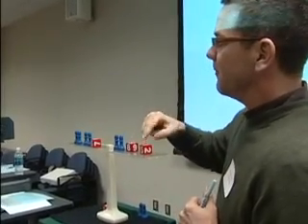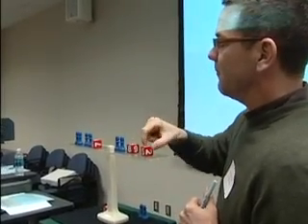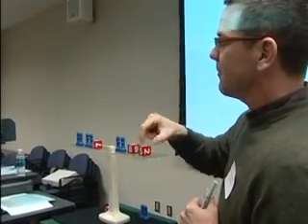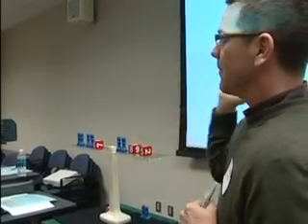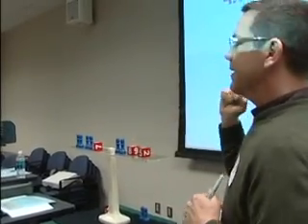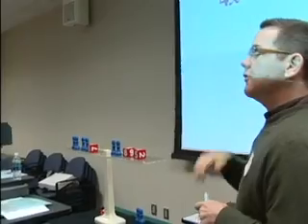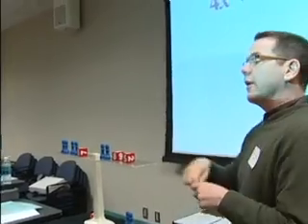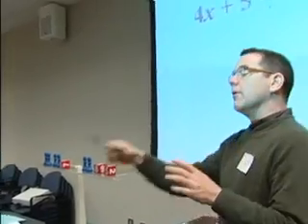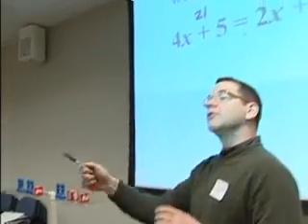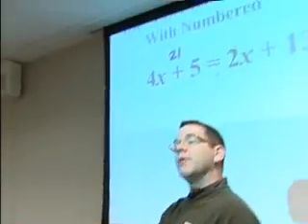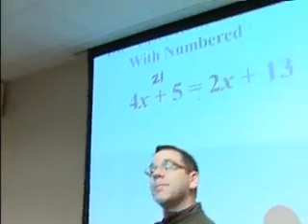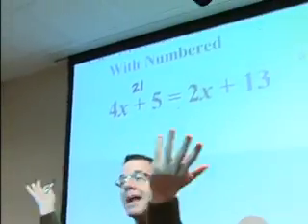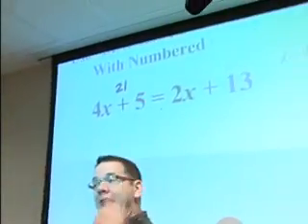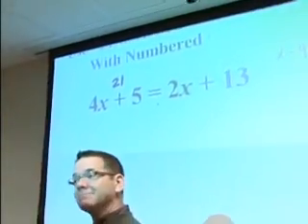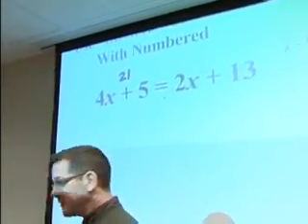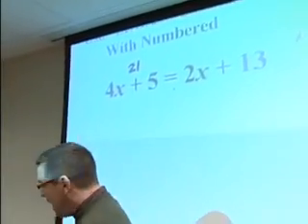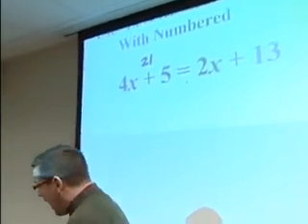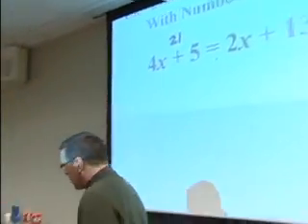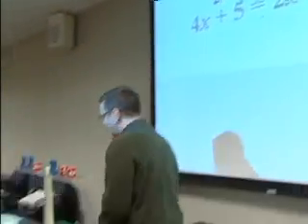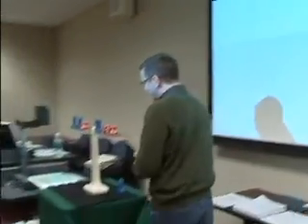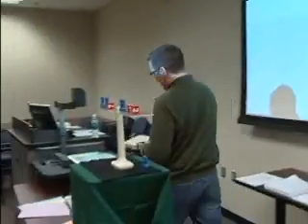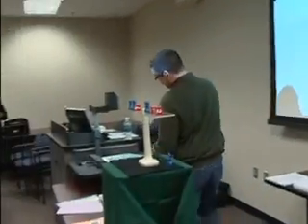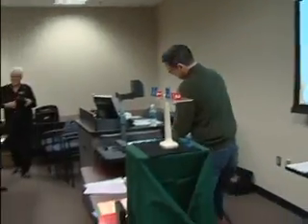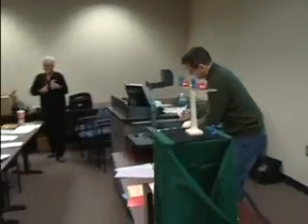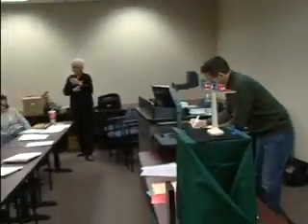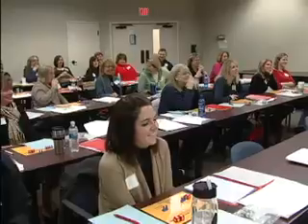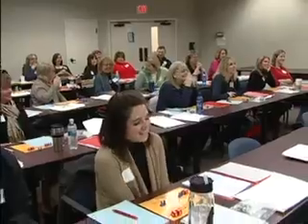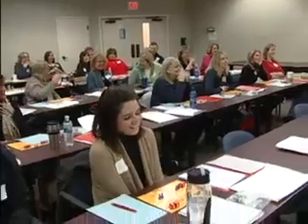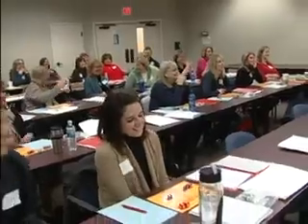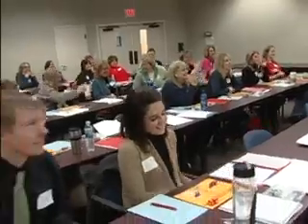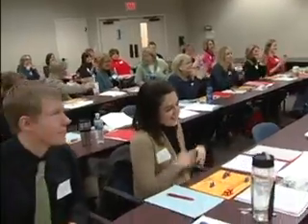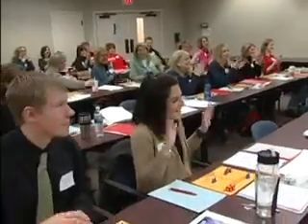Twenty-one! Blackjack! The class erupts in celebration.